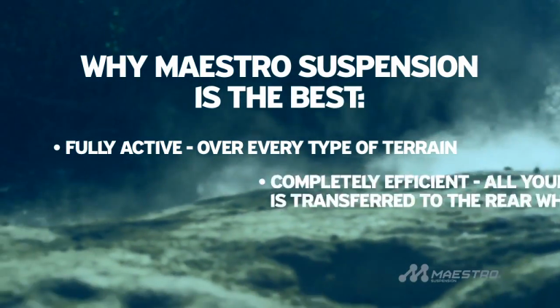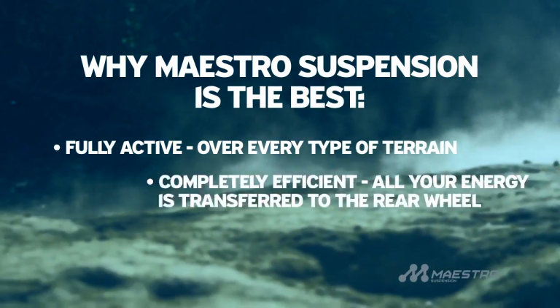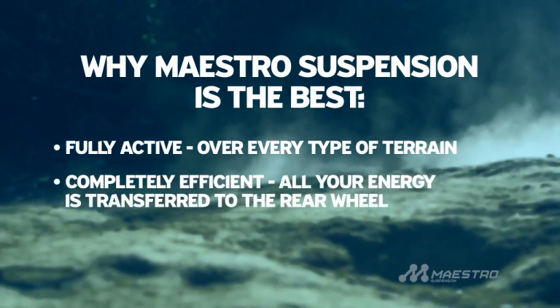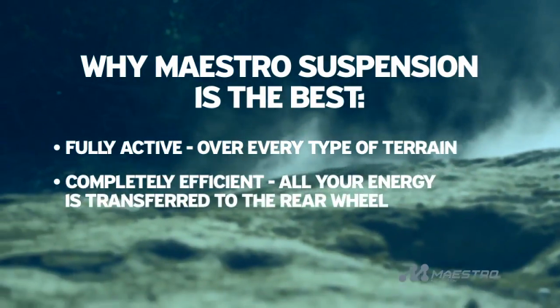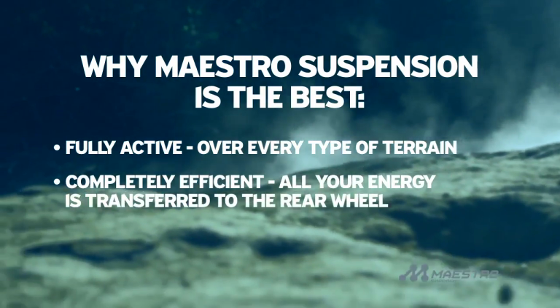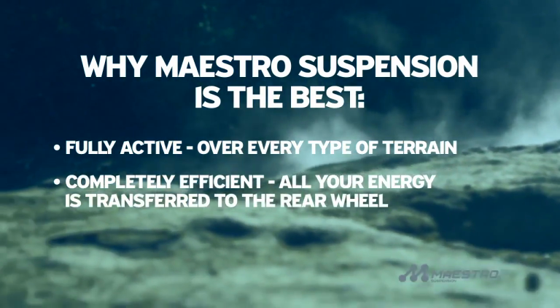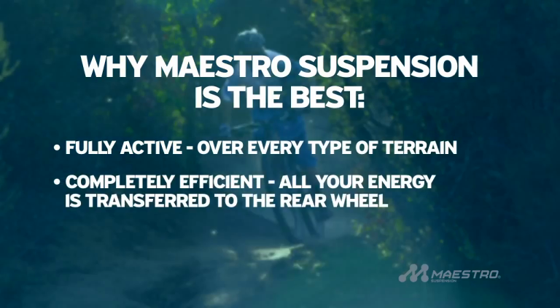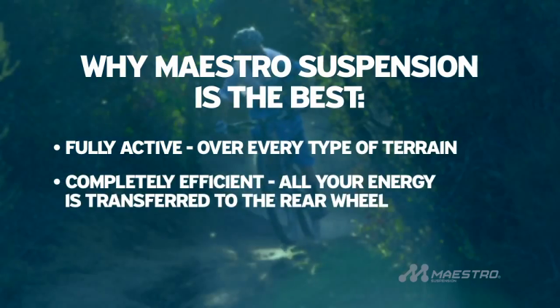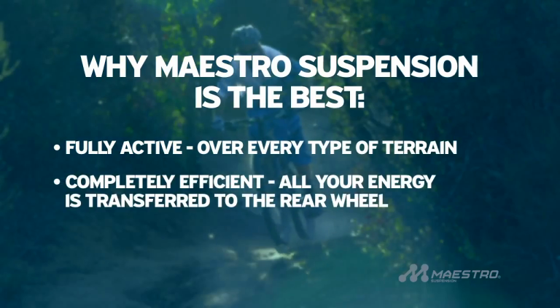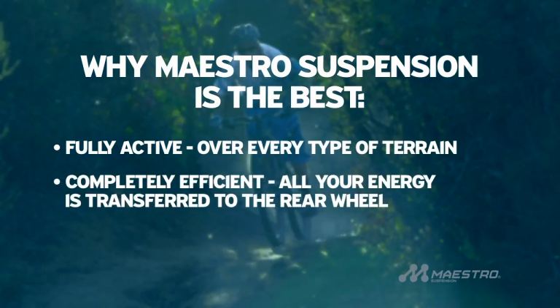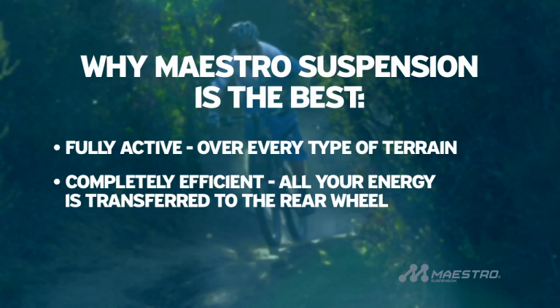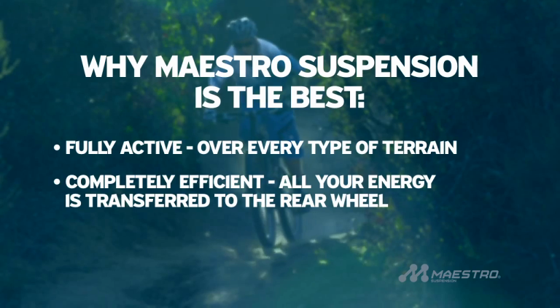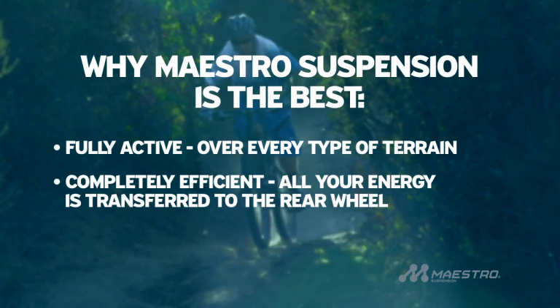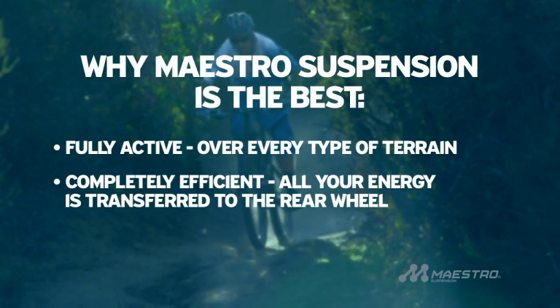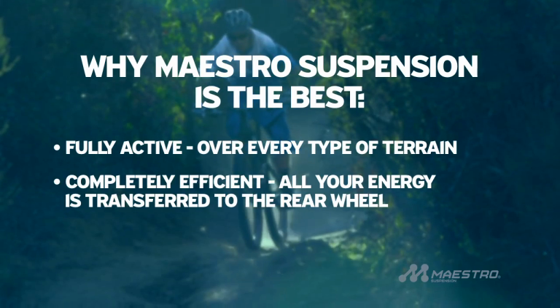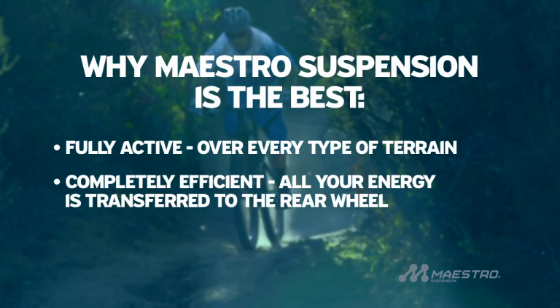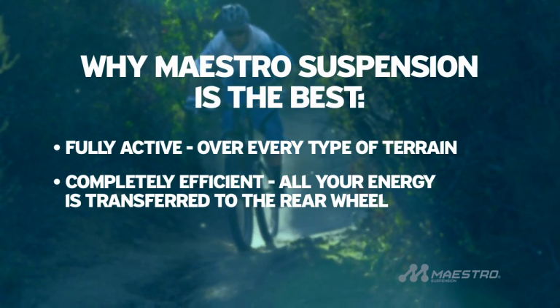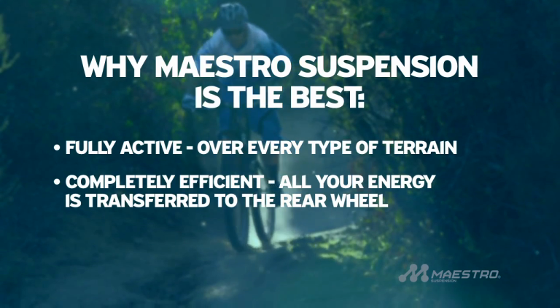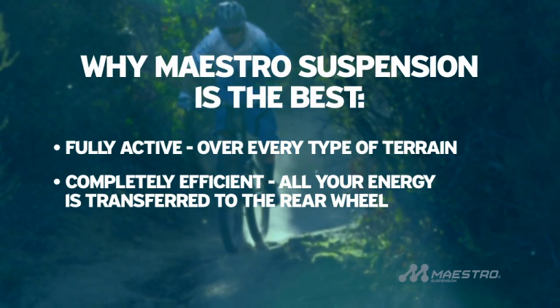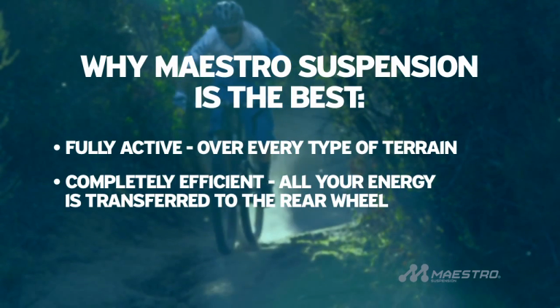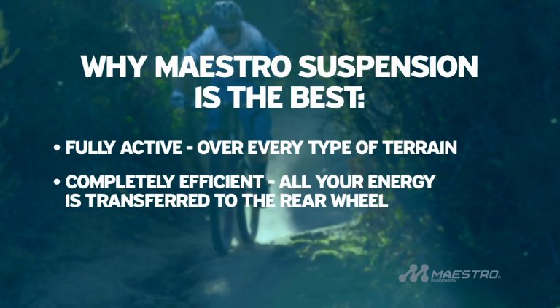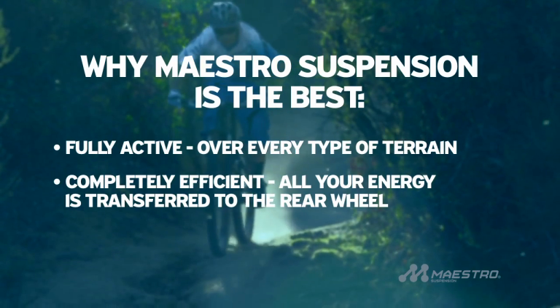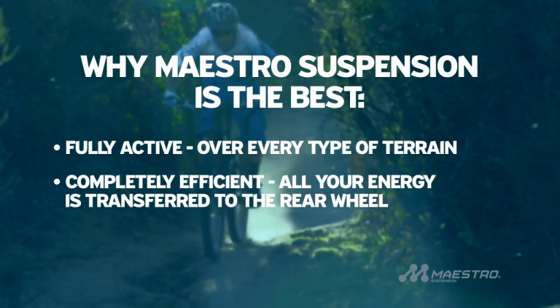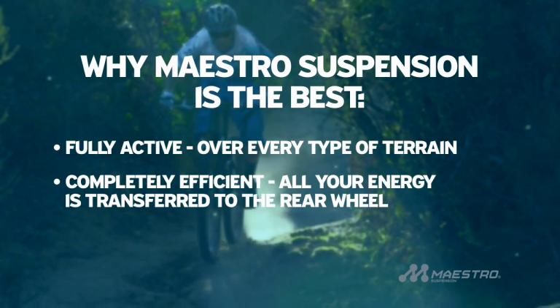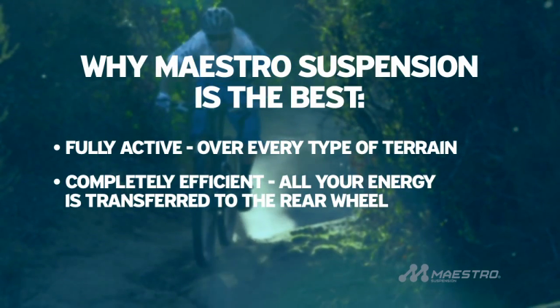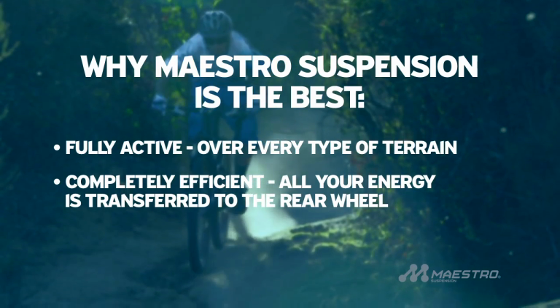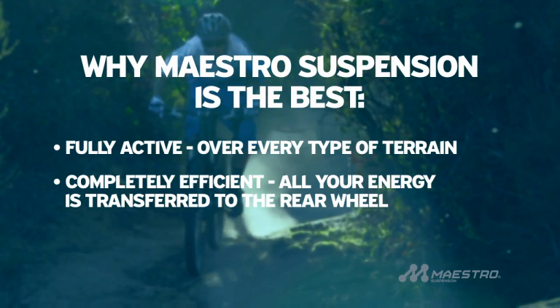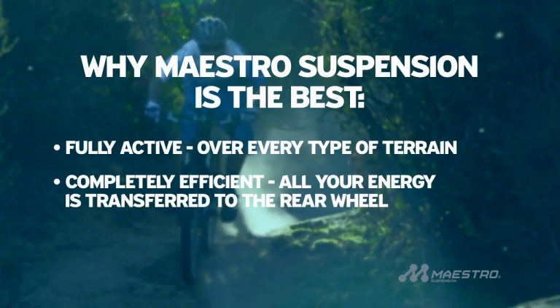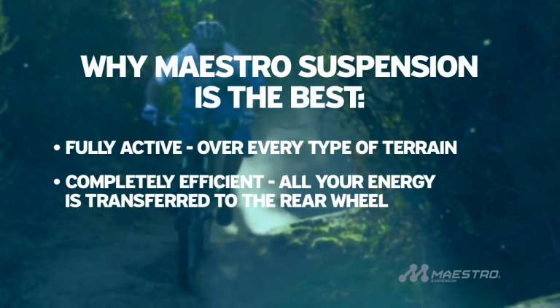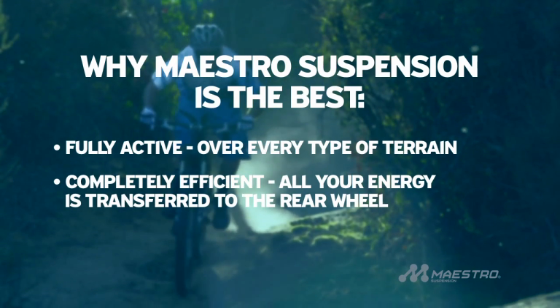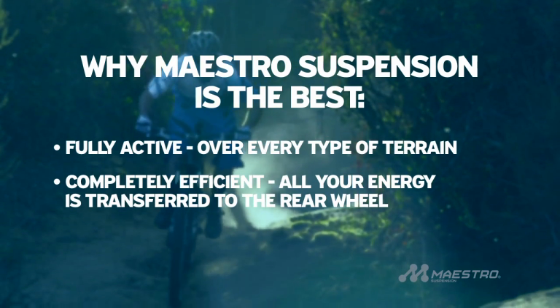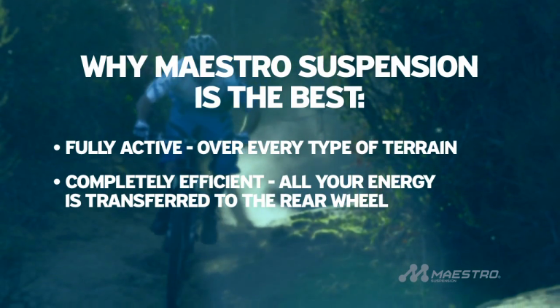Second, it's efficient. Every watt of your energy gets cleanly transferred to your rear wheel, without the suspension fighting you.